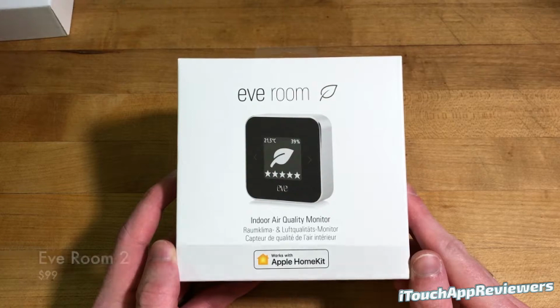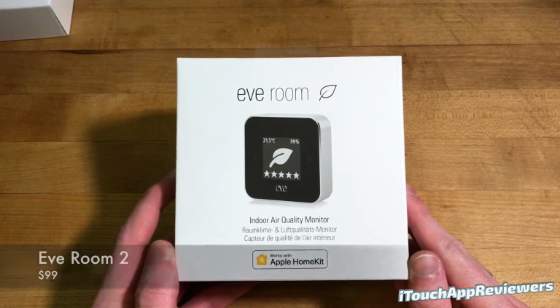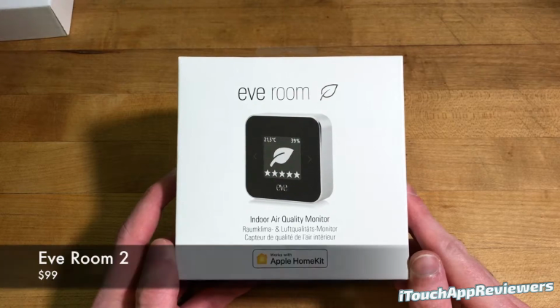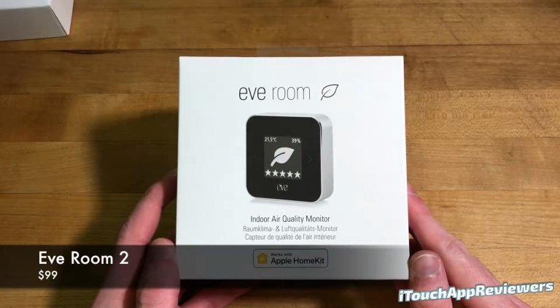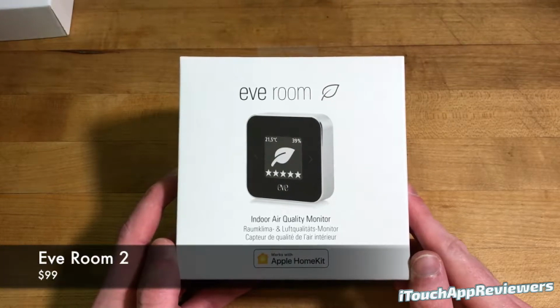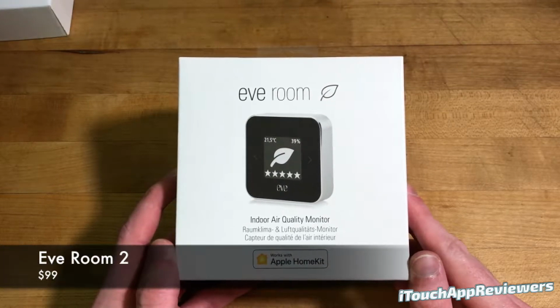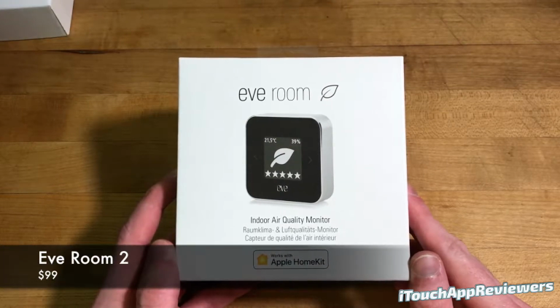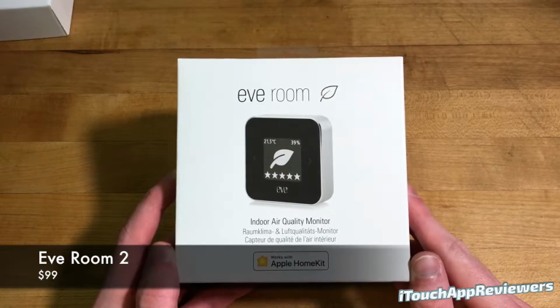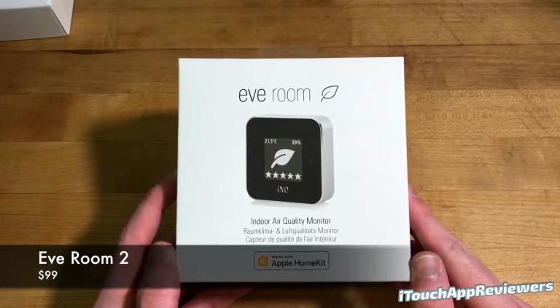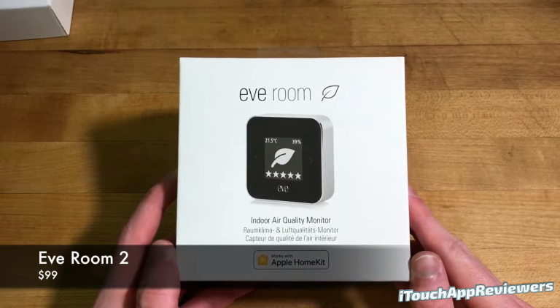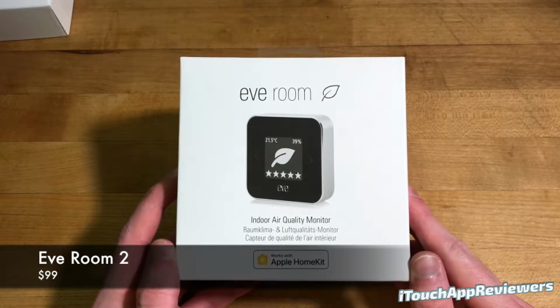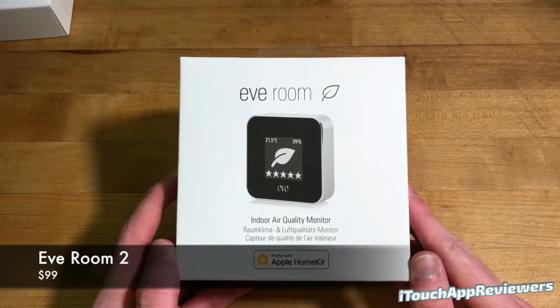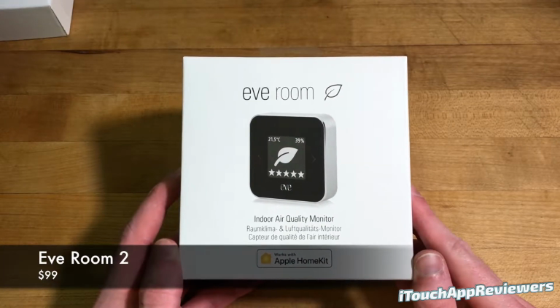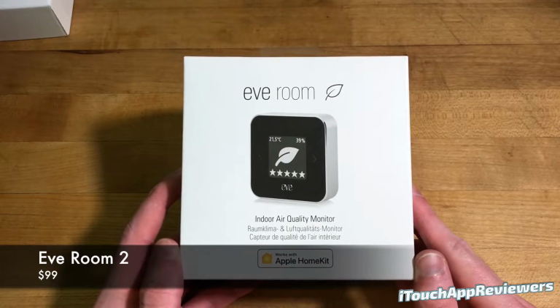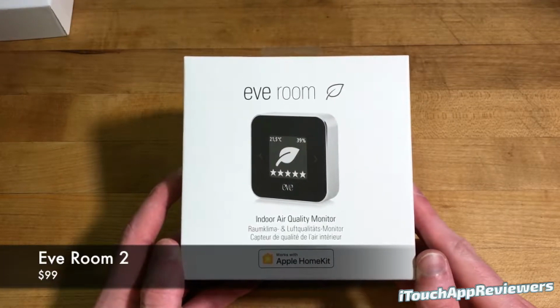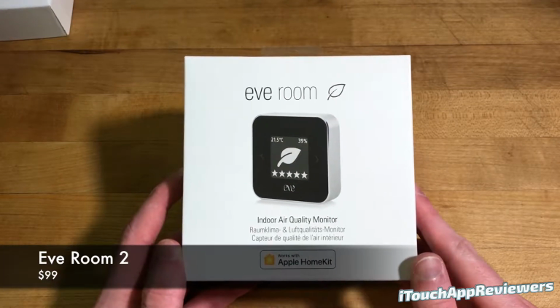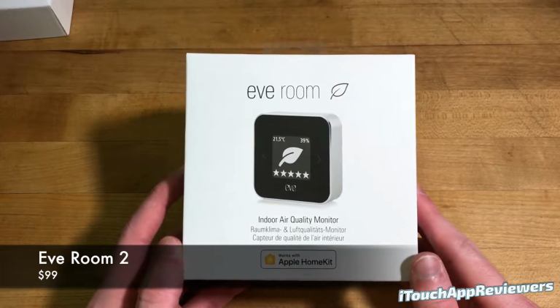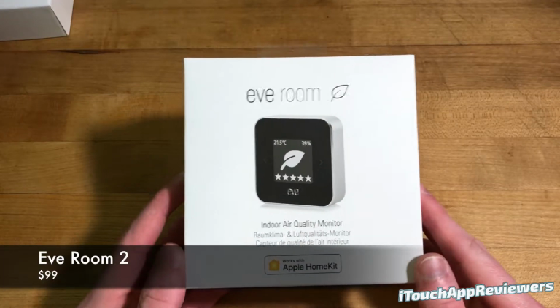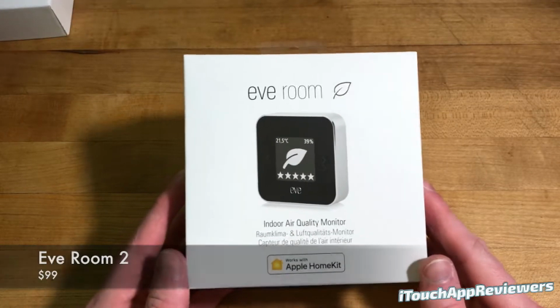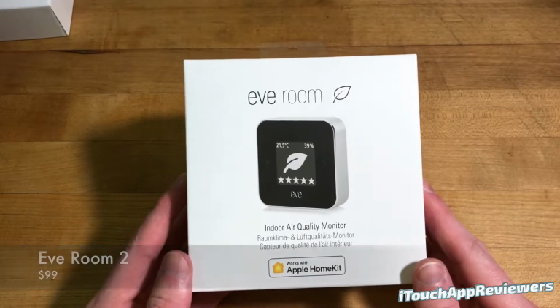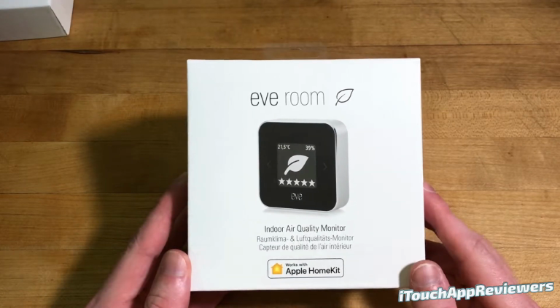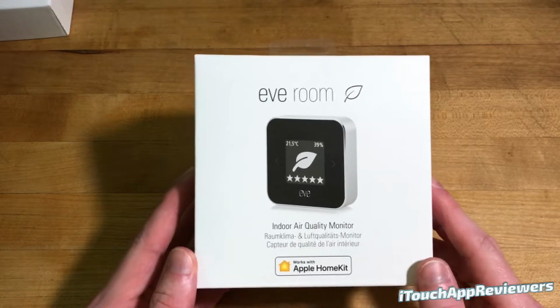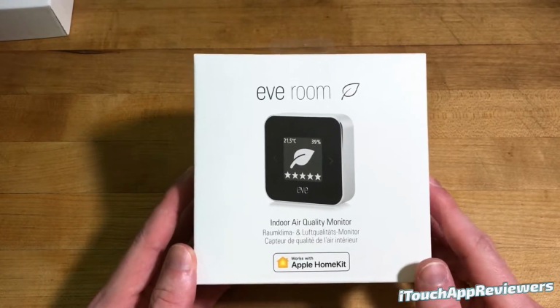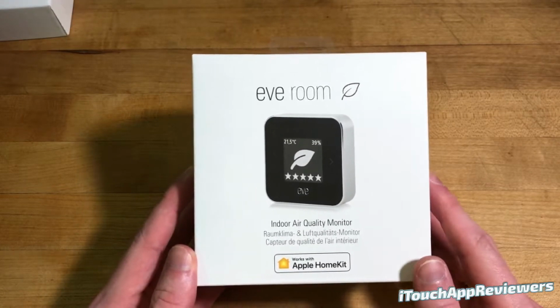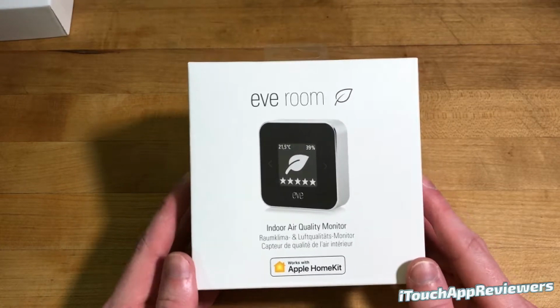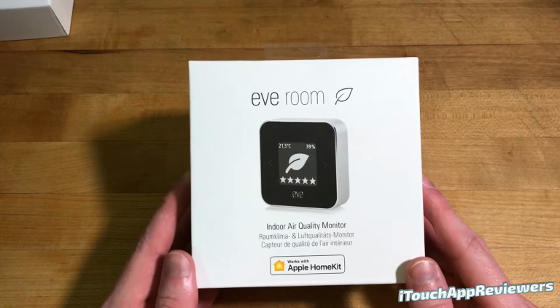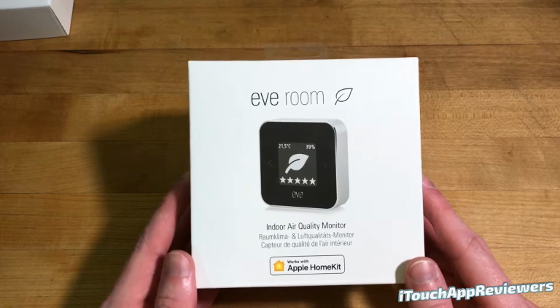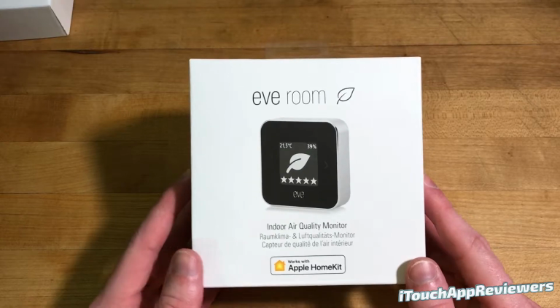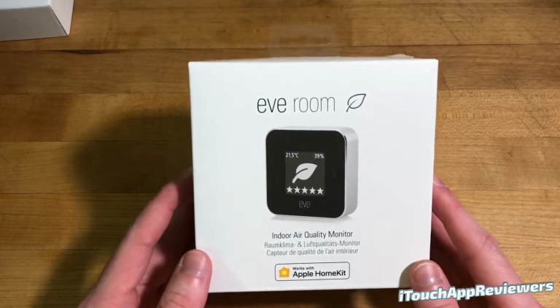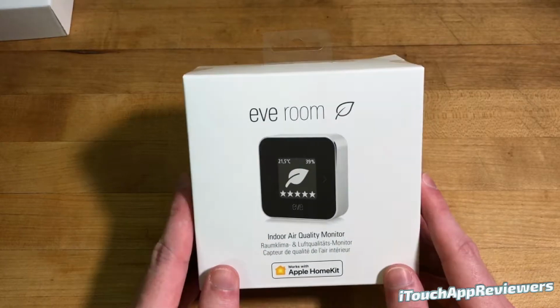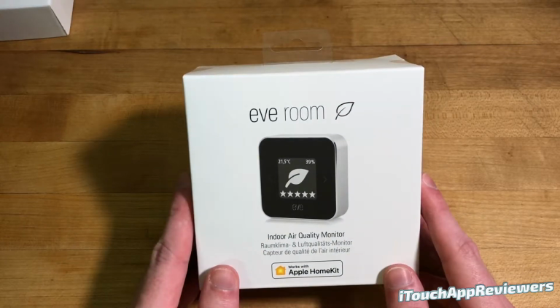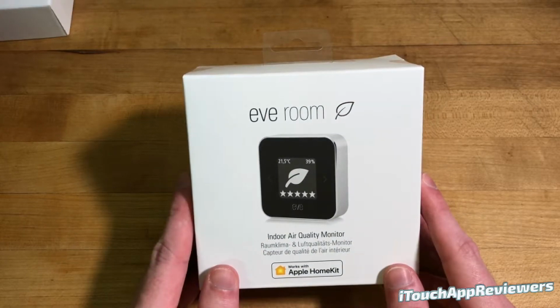Hey guys, what's up? Welcome back to iTouch App Reviewers. In this video, I've got a quick unboxing for the new Eve Room device for your home.